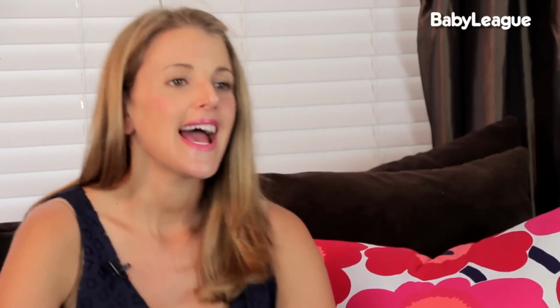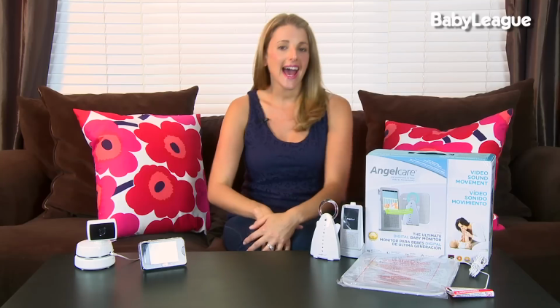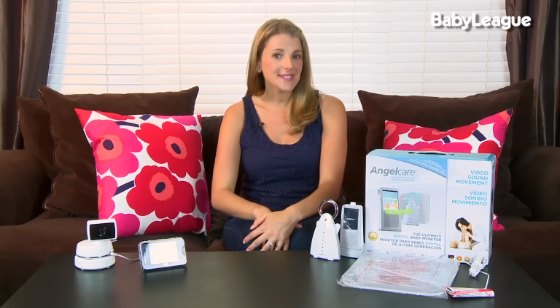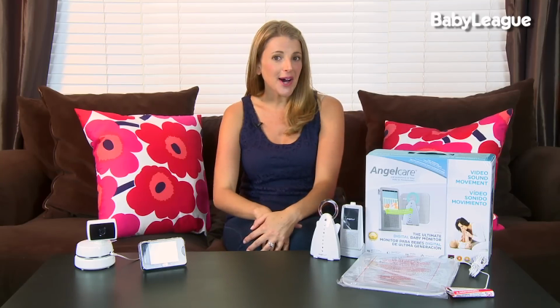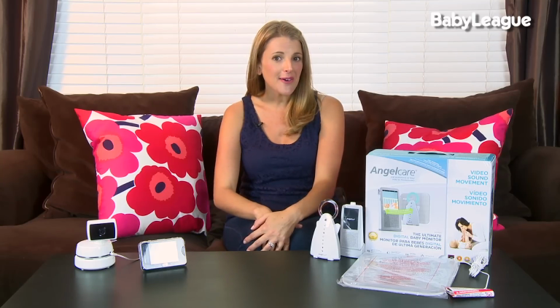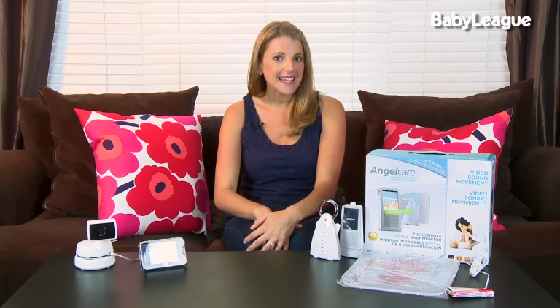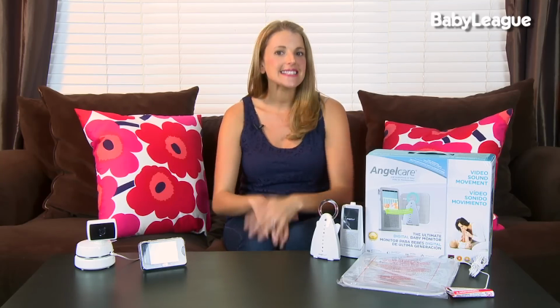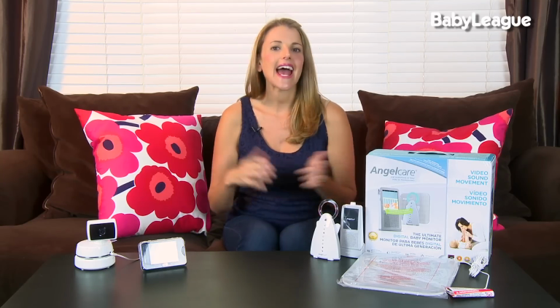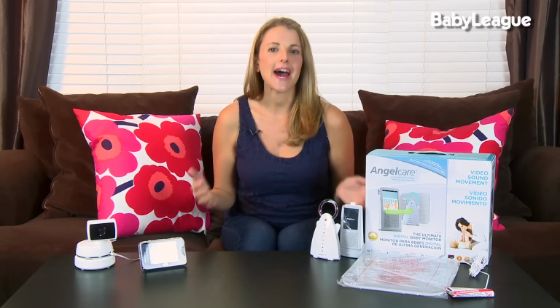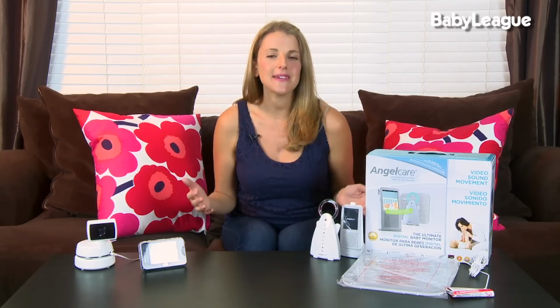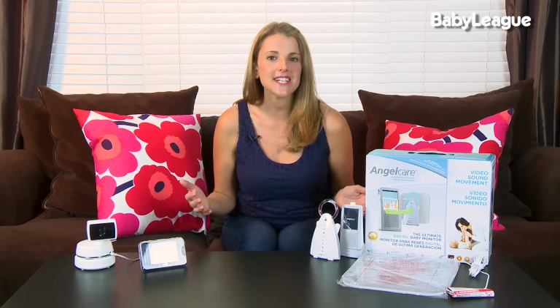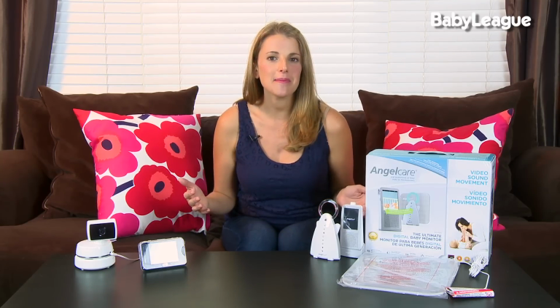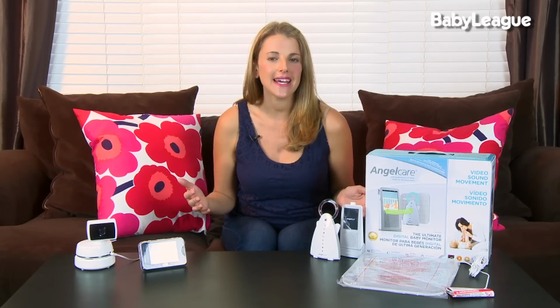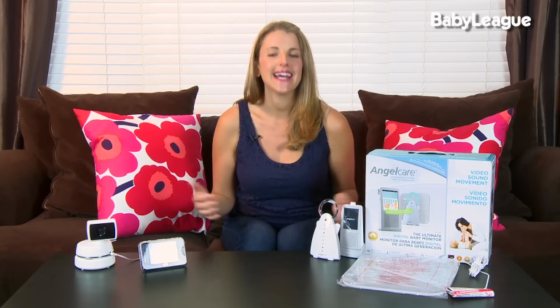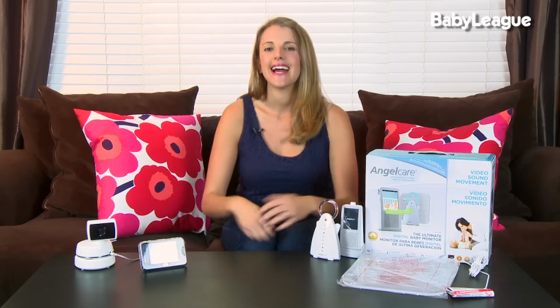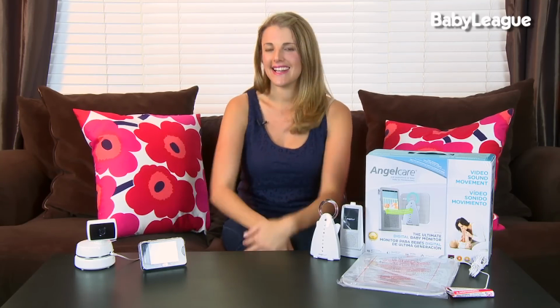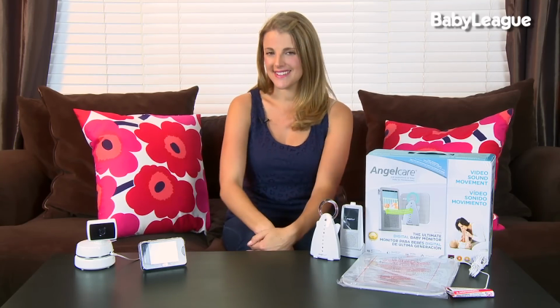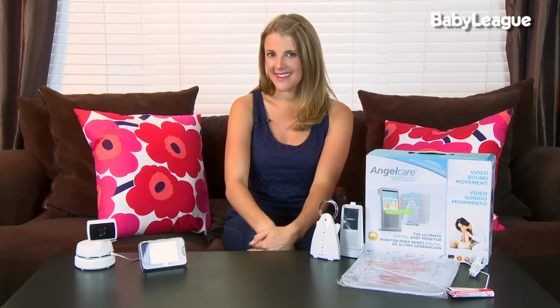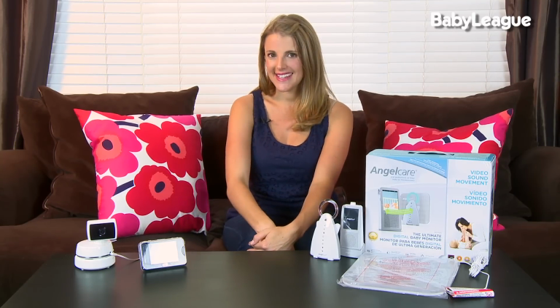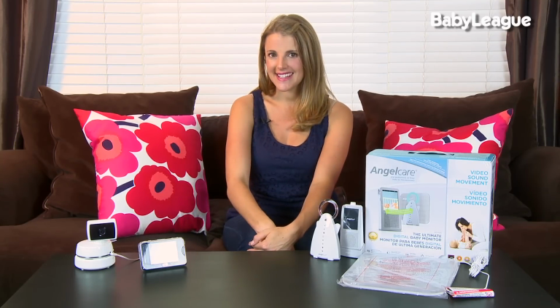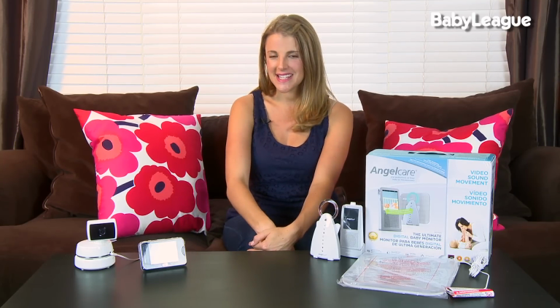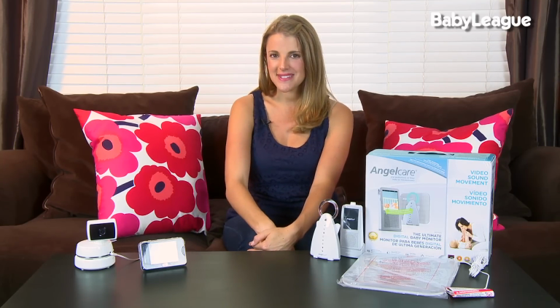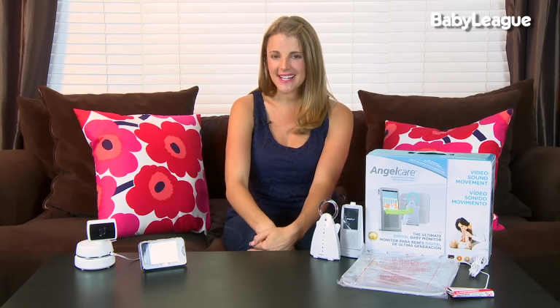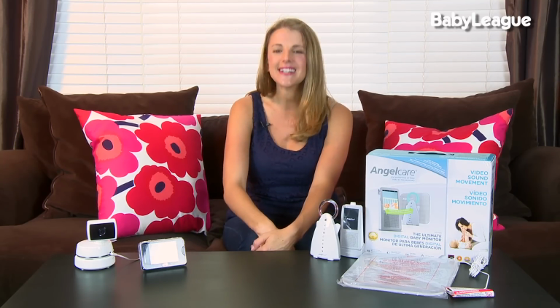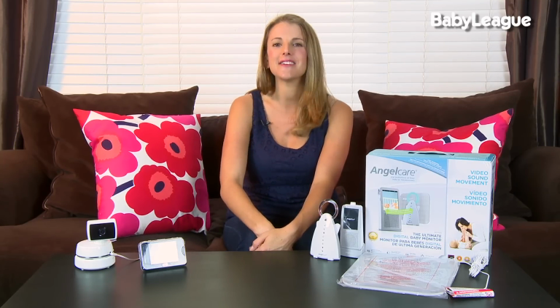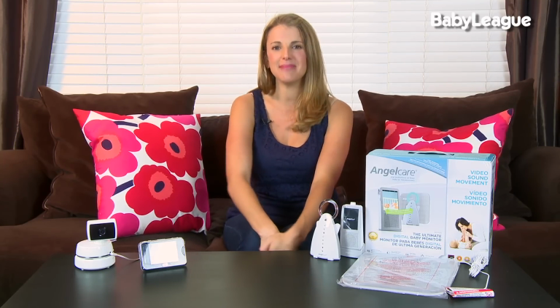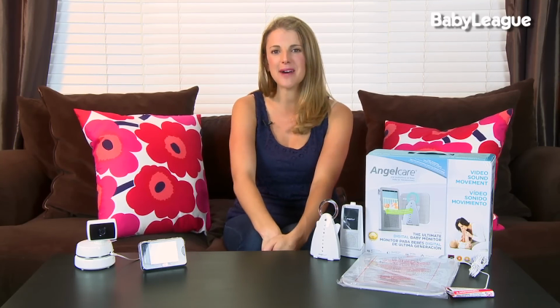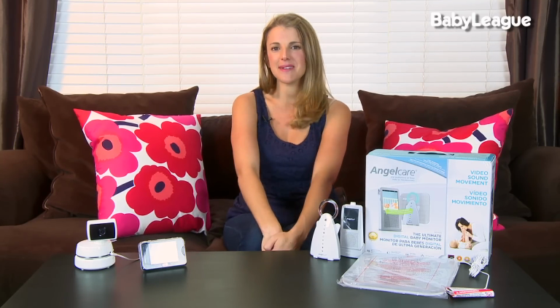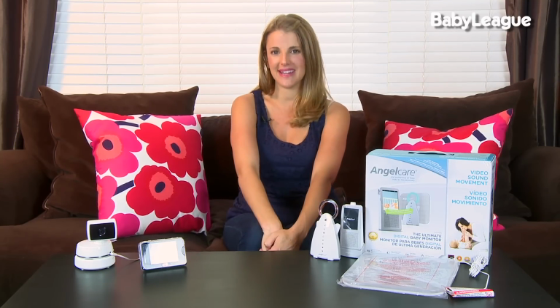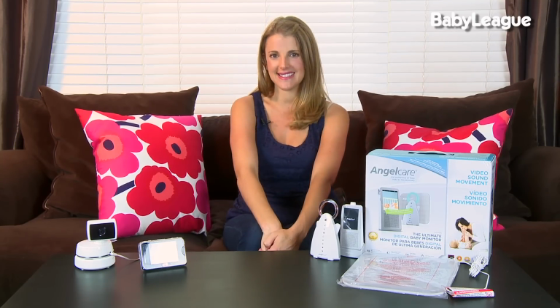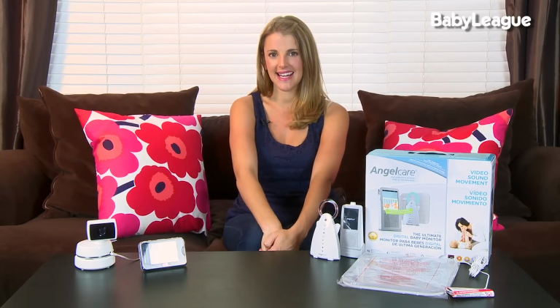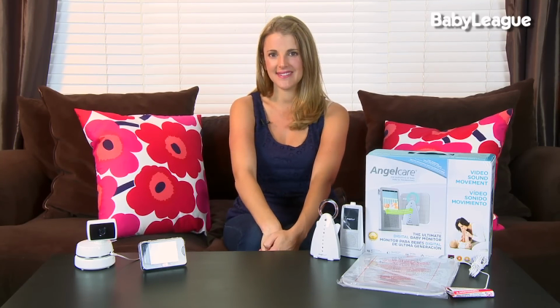And so those are my top recommendations for baby monitors. As always, happy shopping and I'll see you on the next episode of Mommy Must Haves.